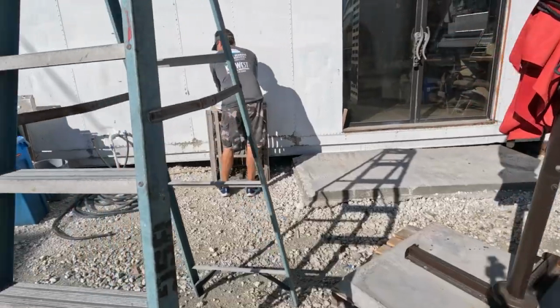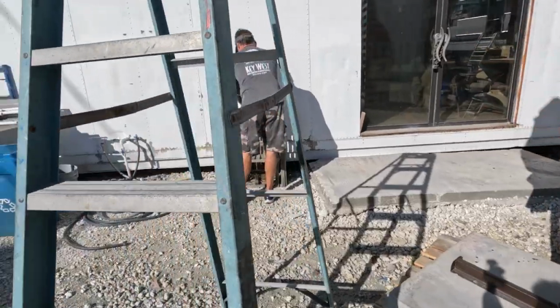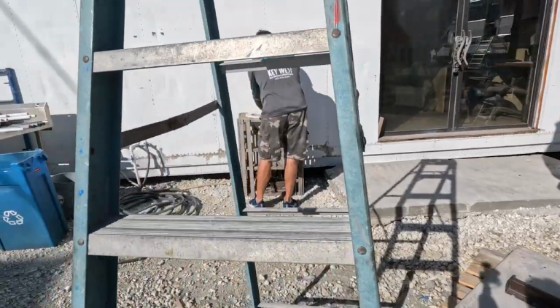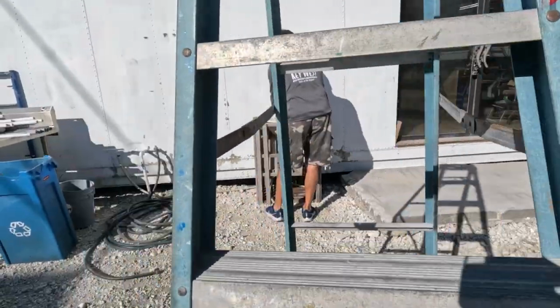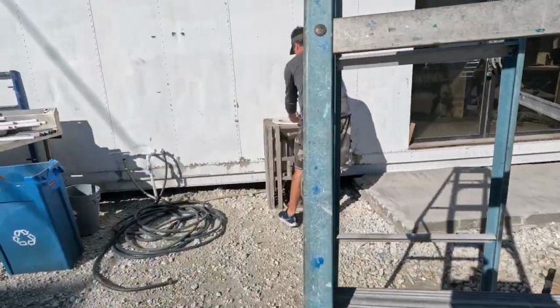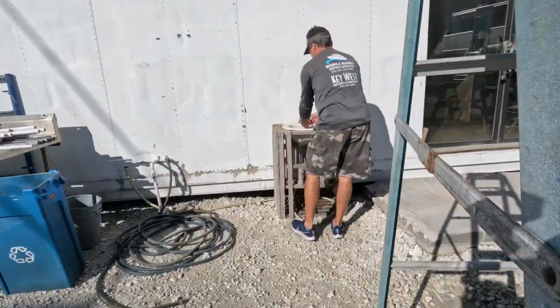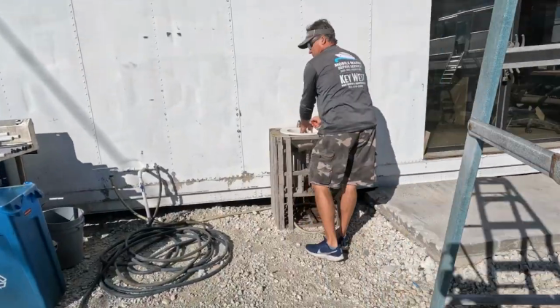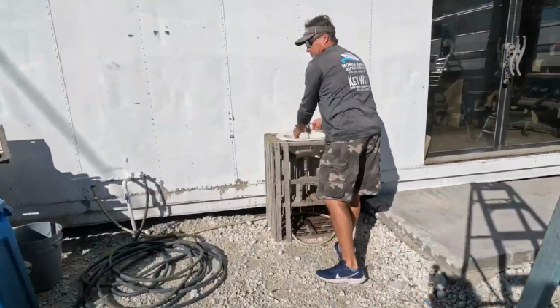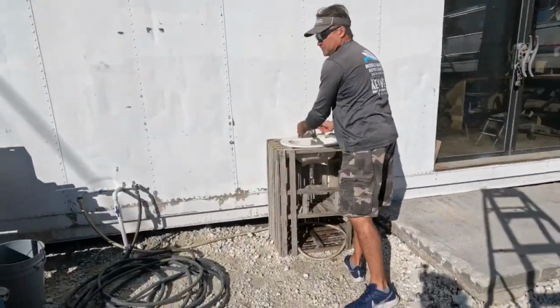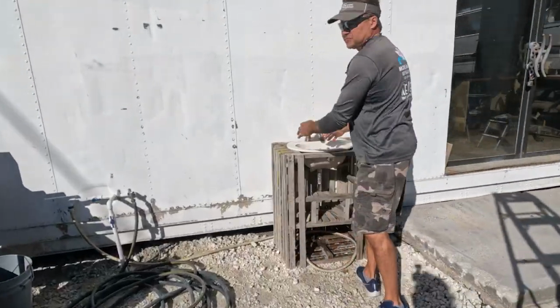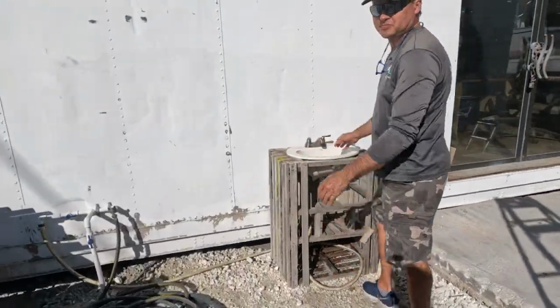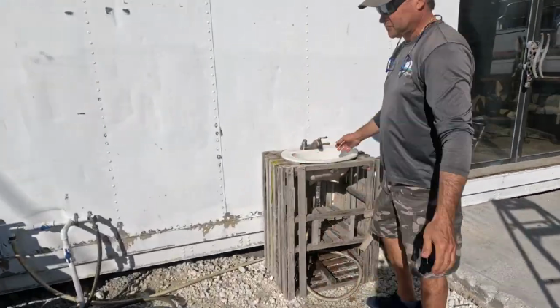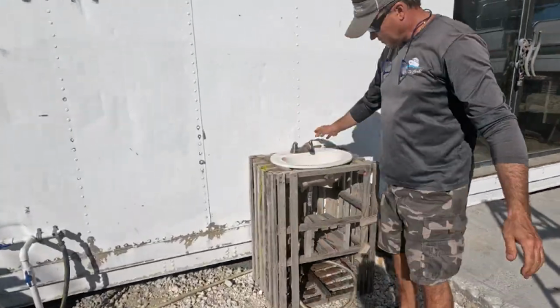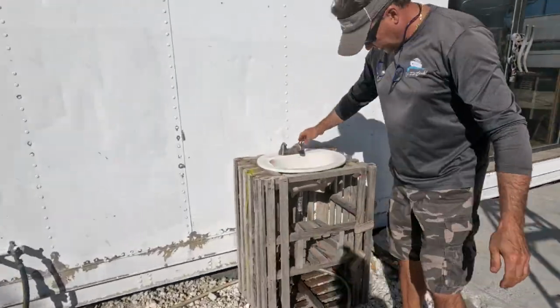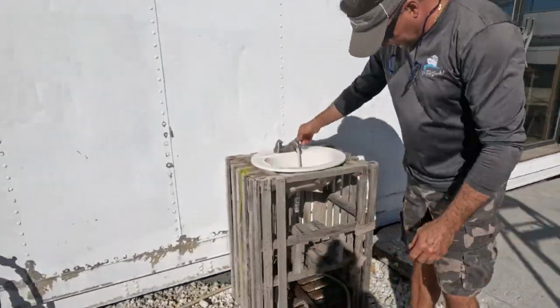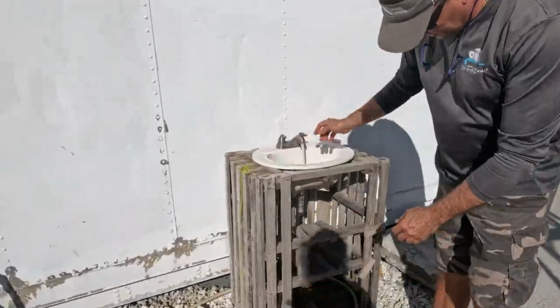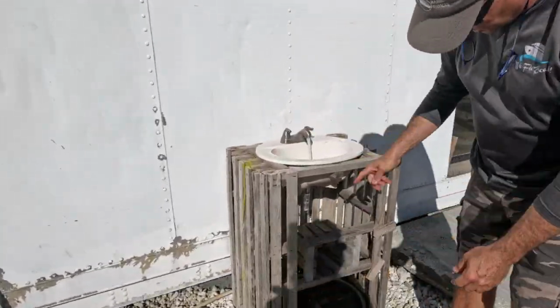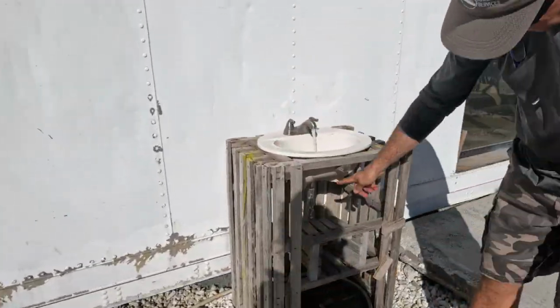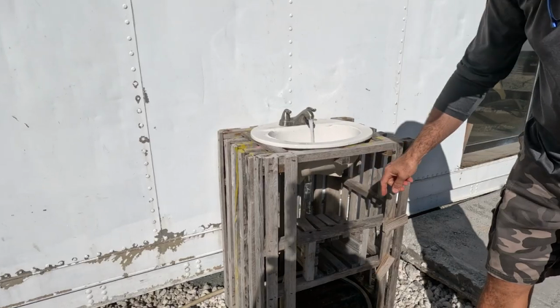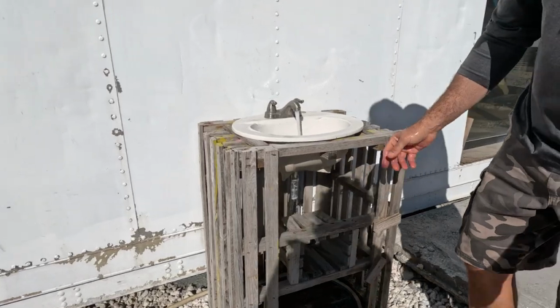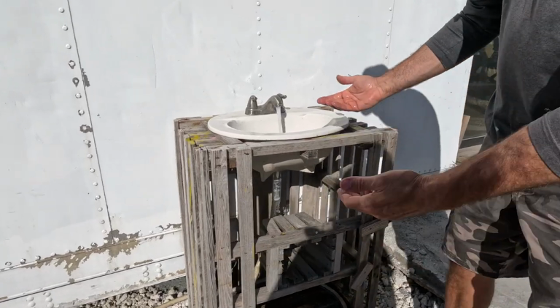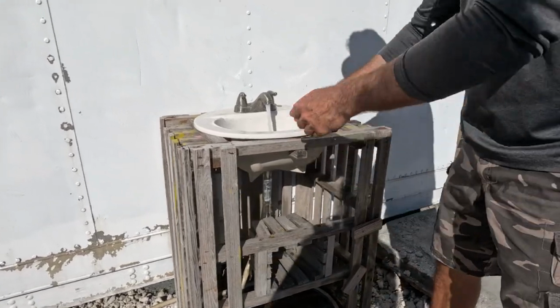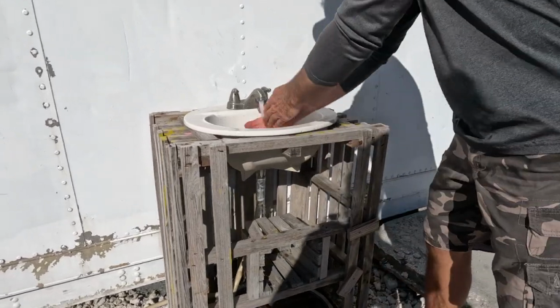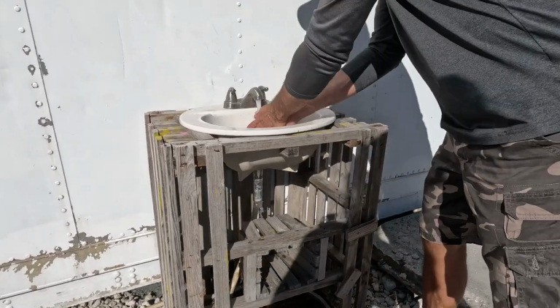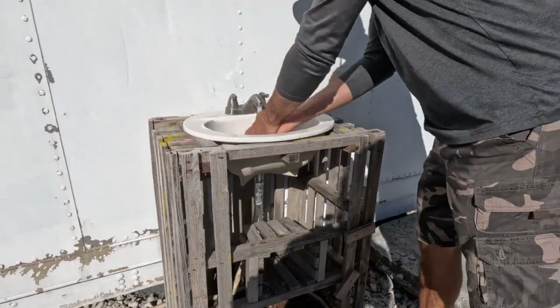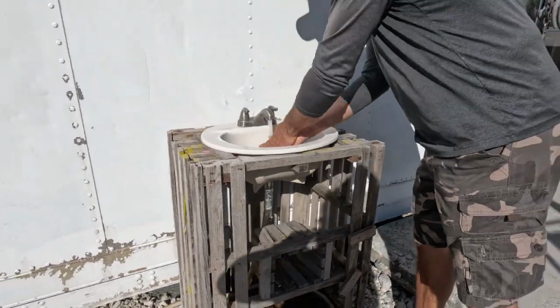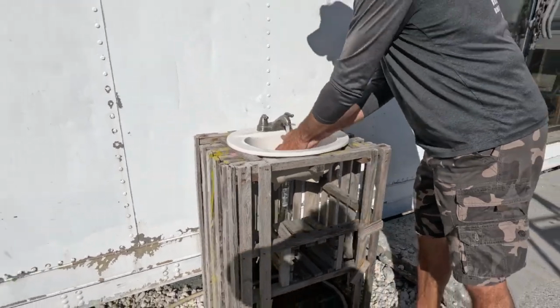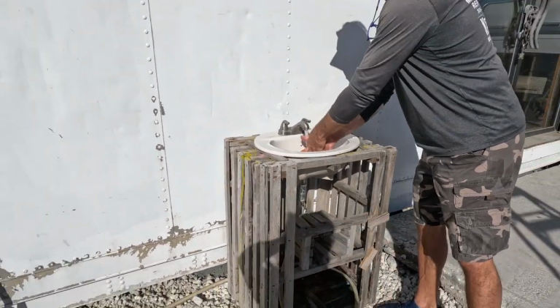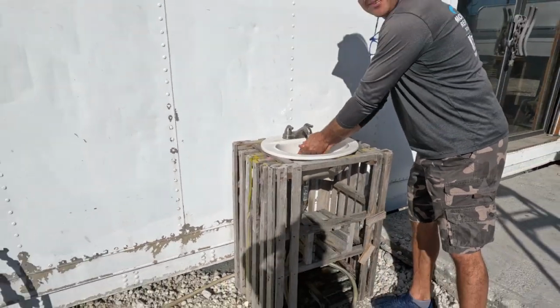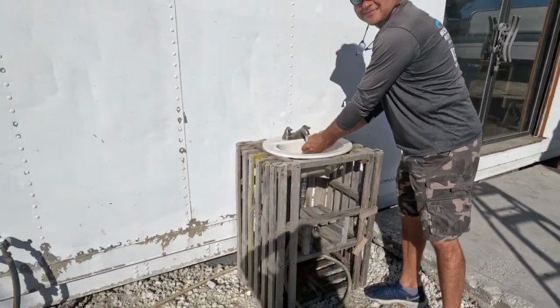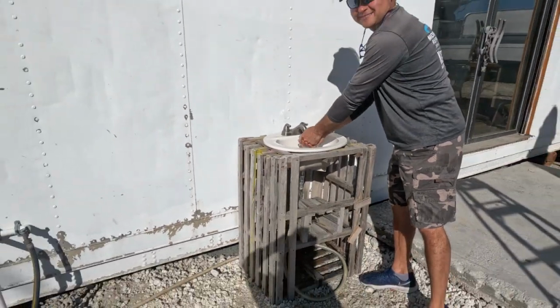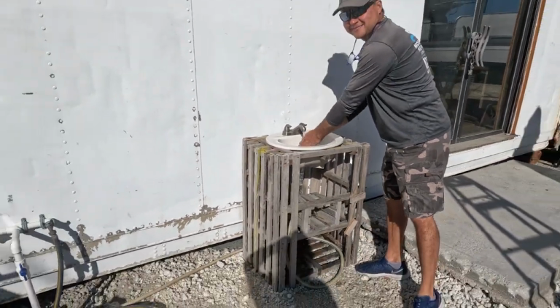Look at this fancy boatyard sink — right out the bottom. But it works, it works.